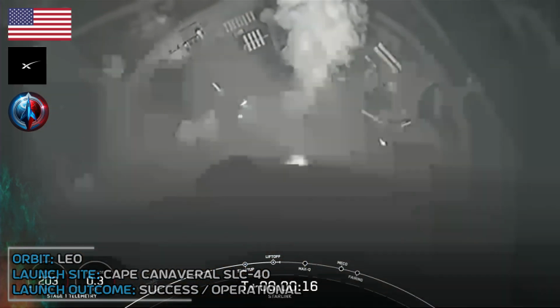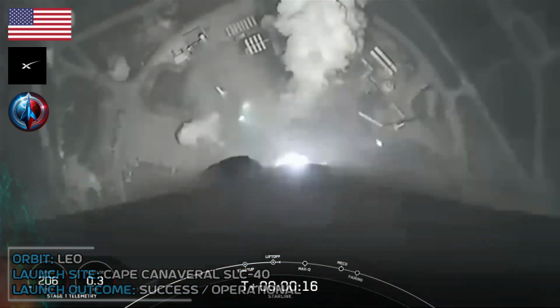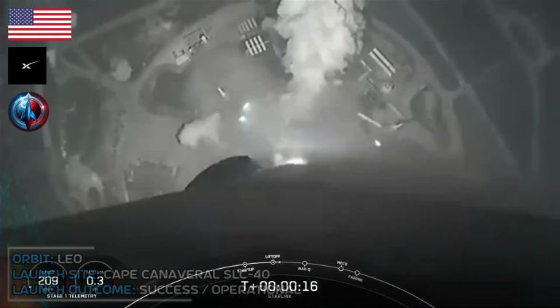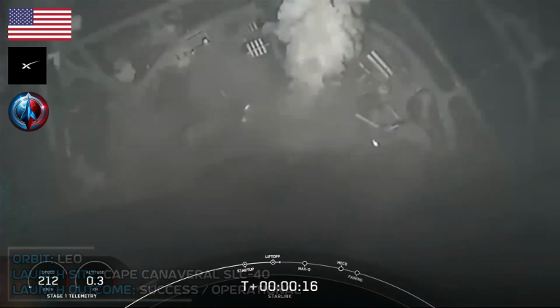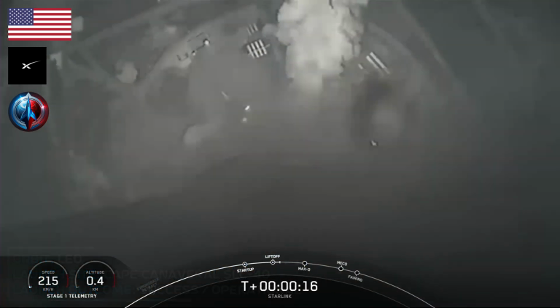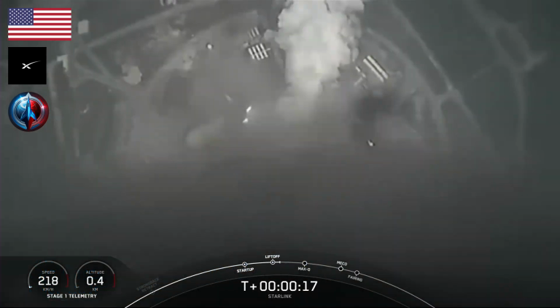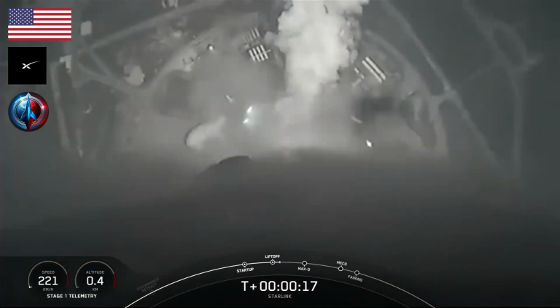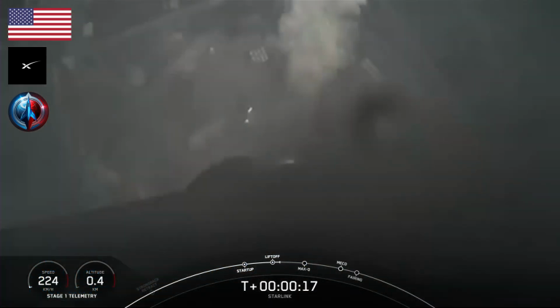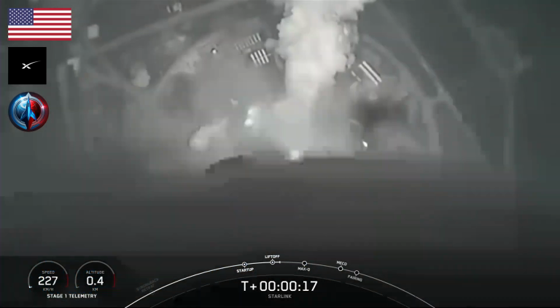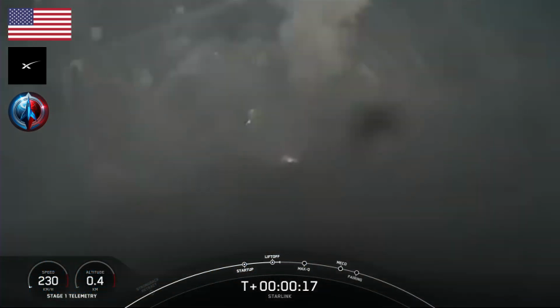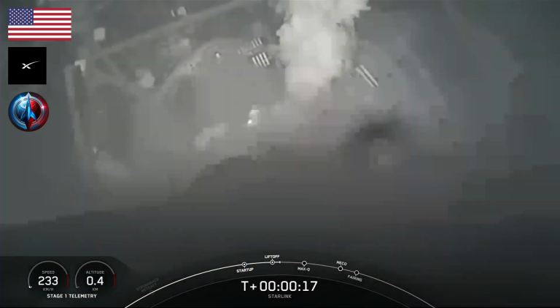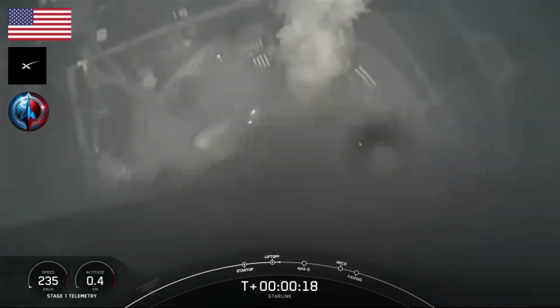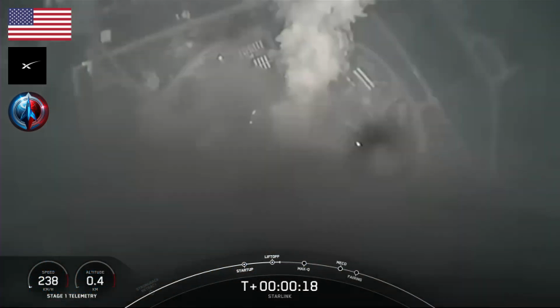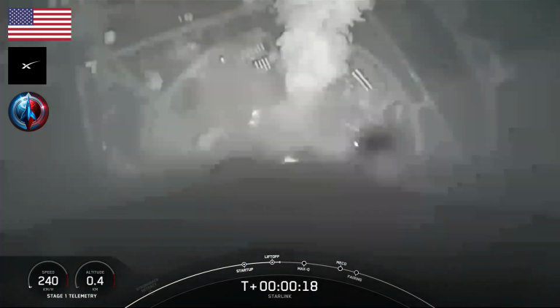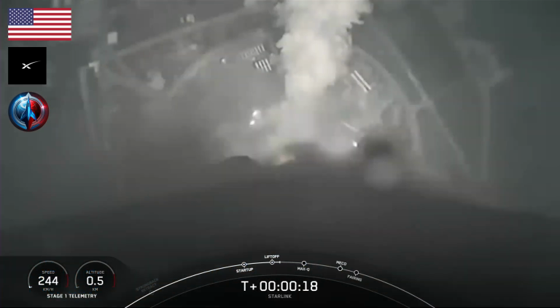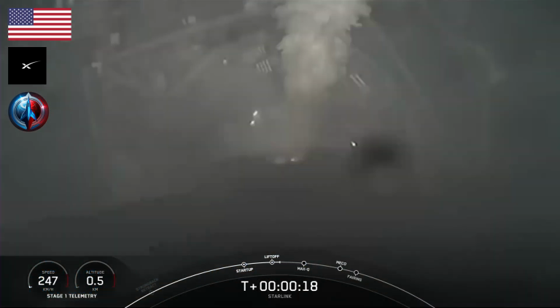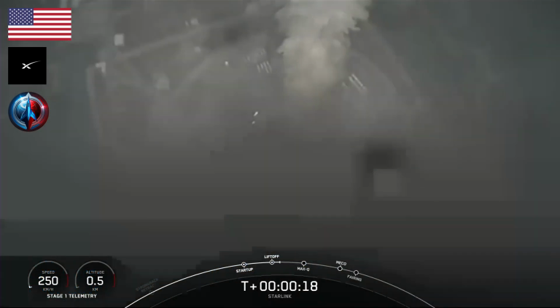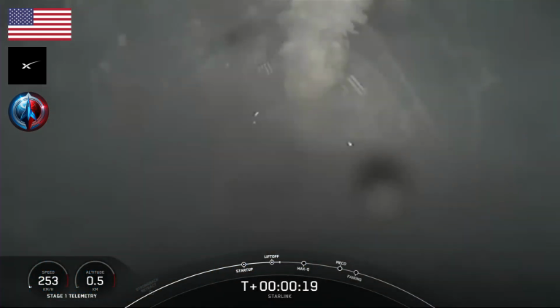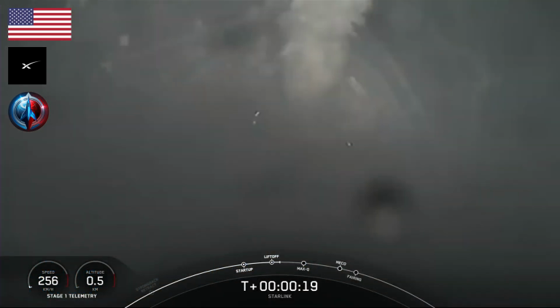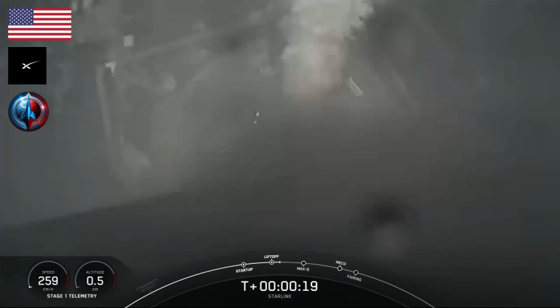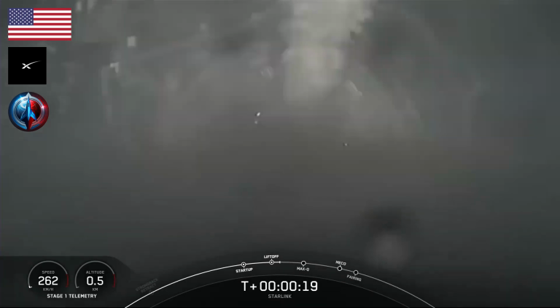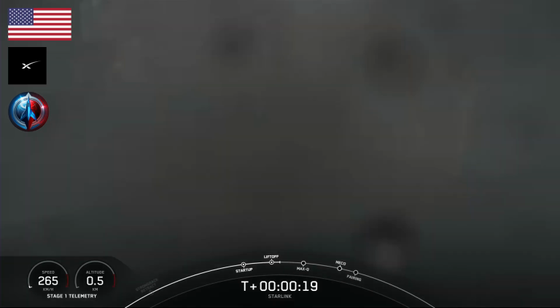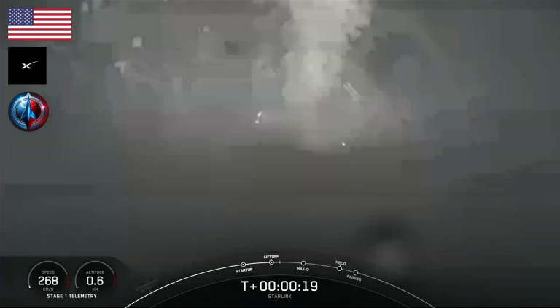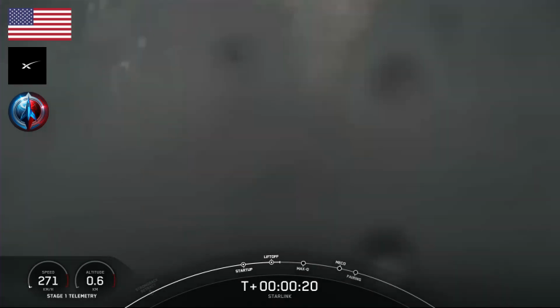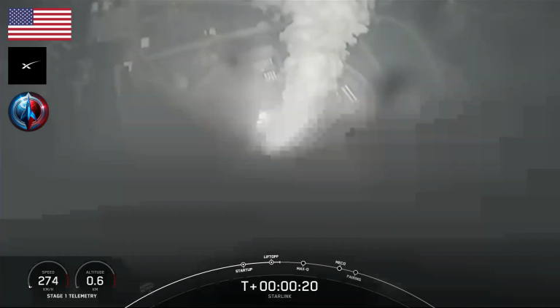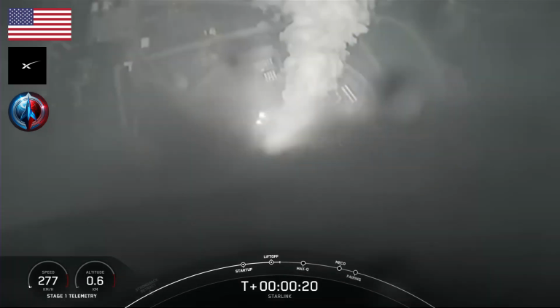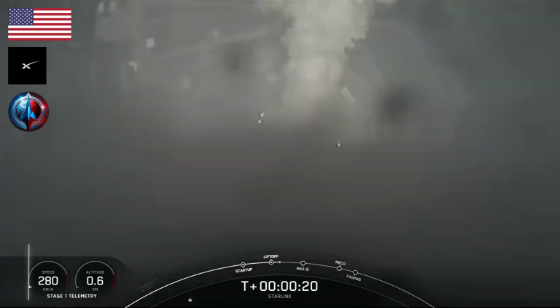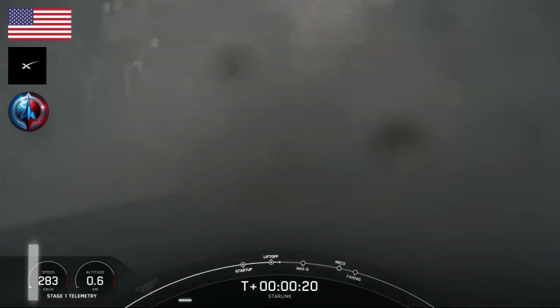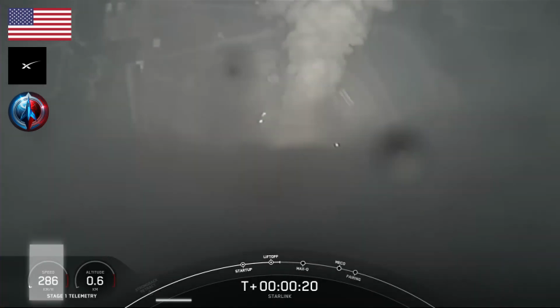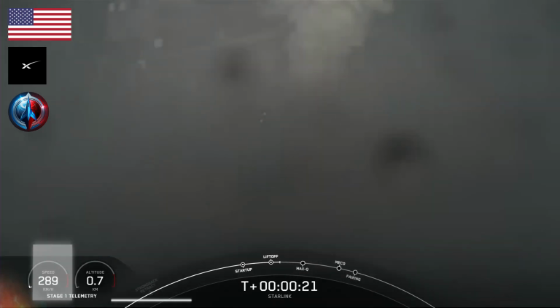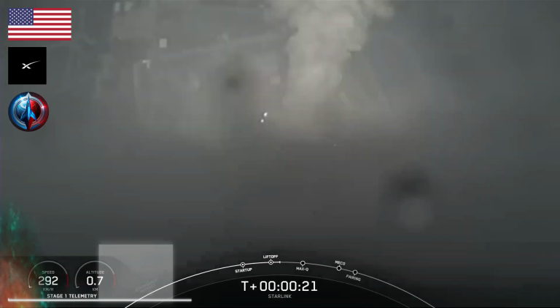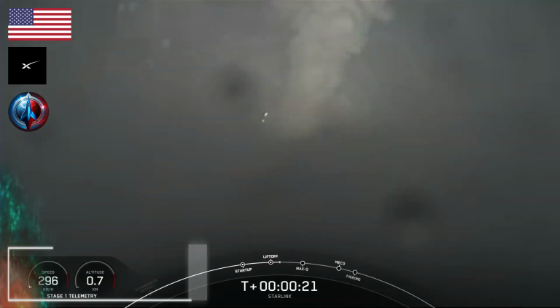Vehicle is pitching downrange. Stage one chamber pressure is nominal.